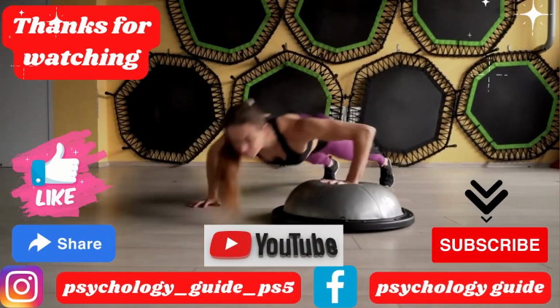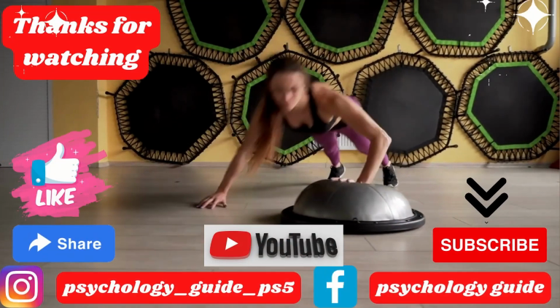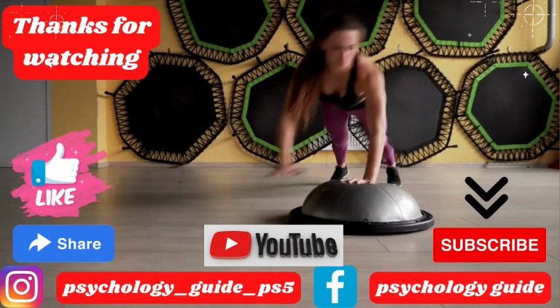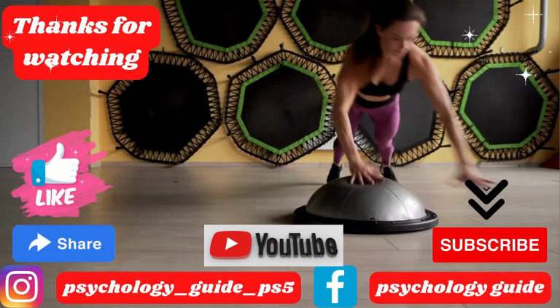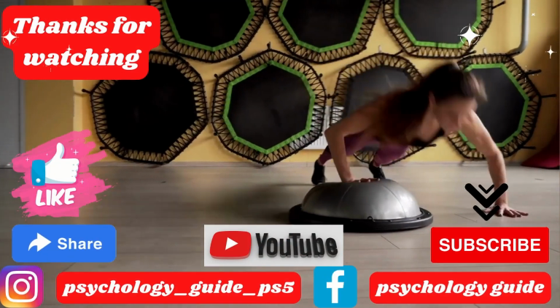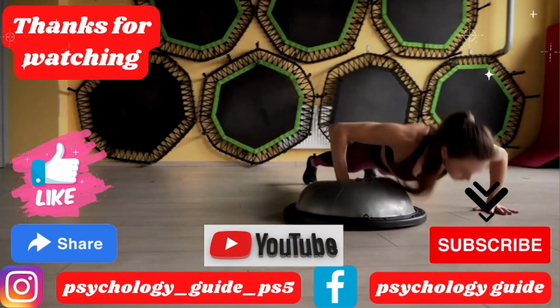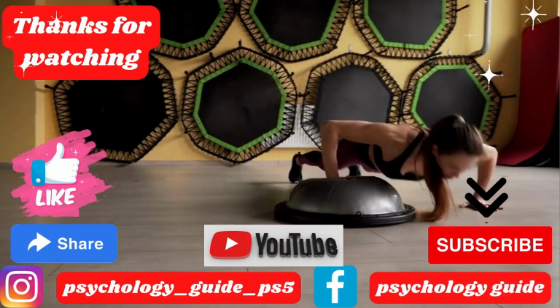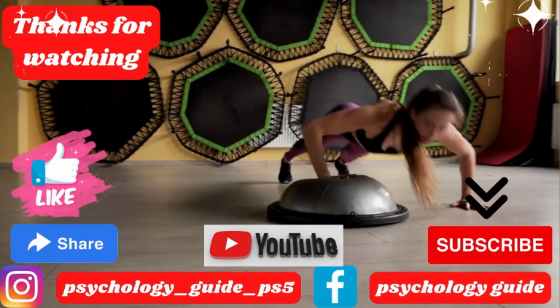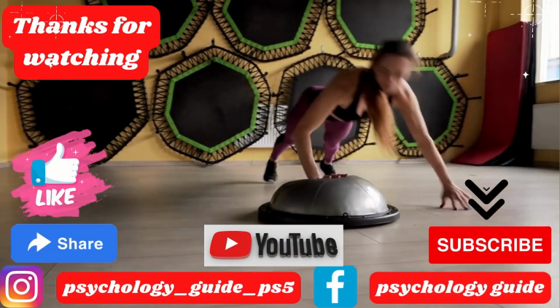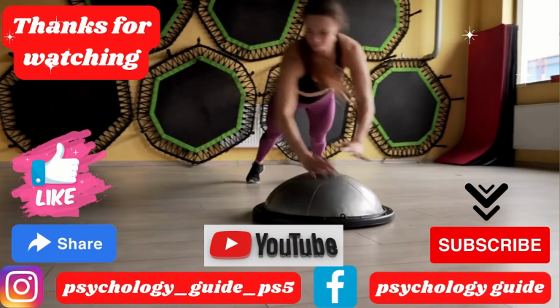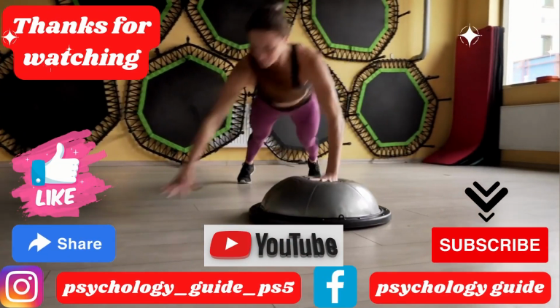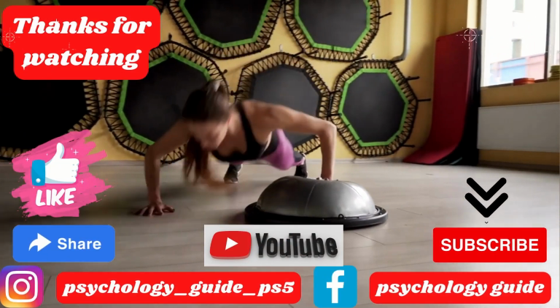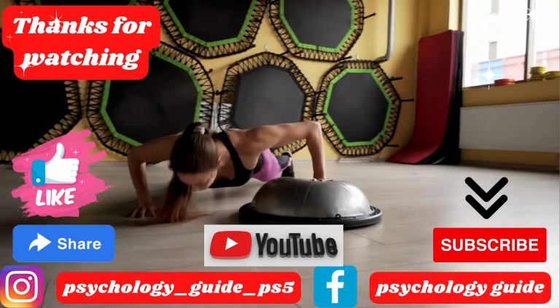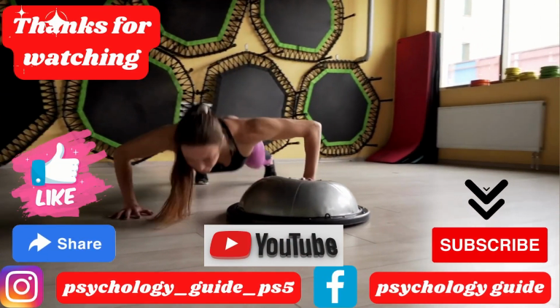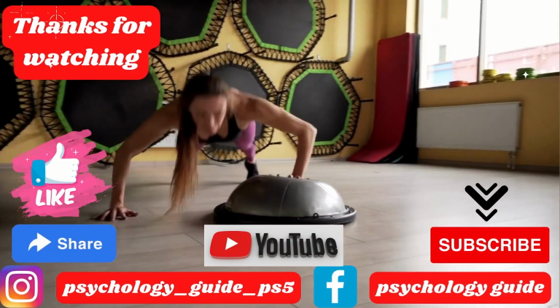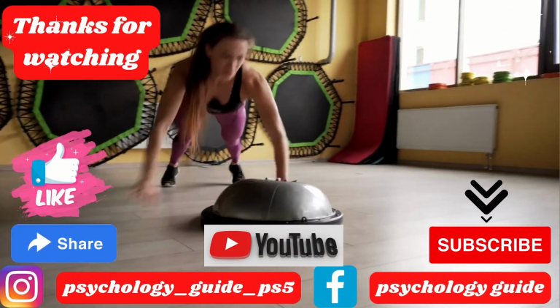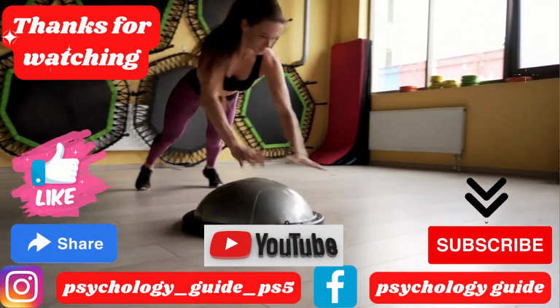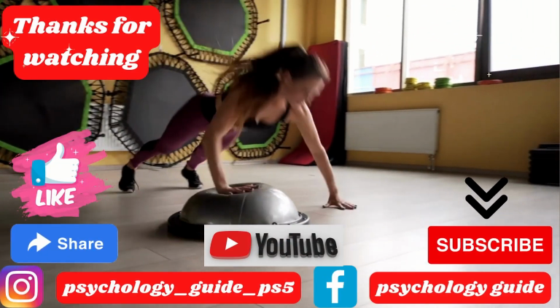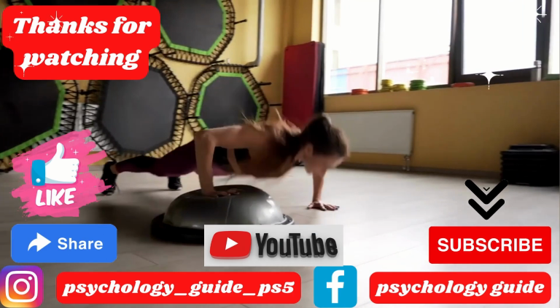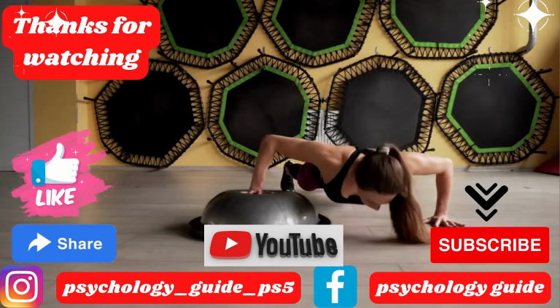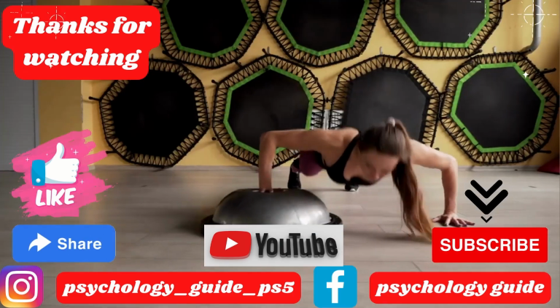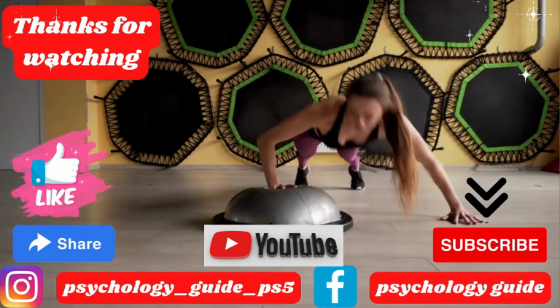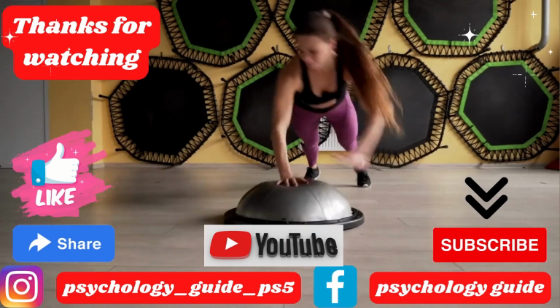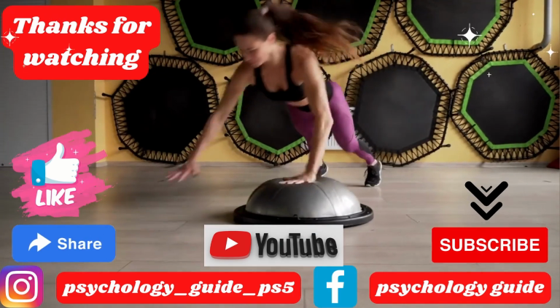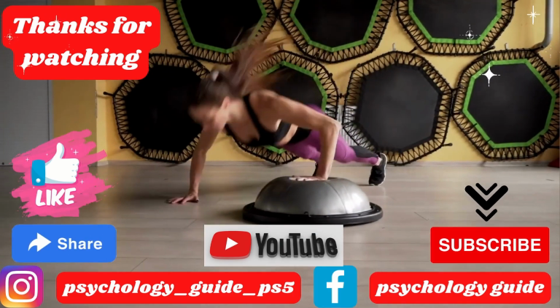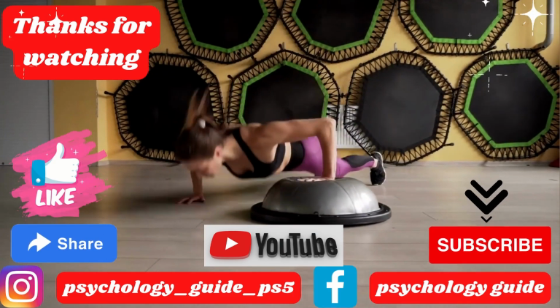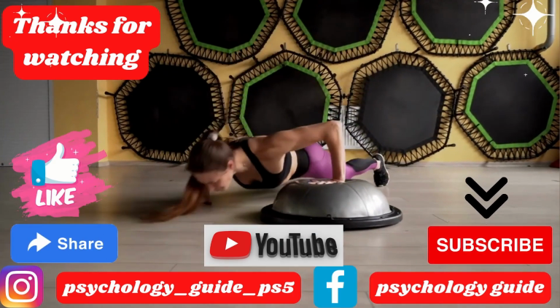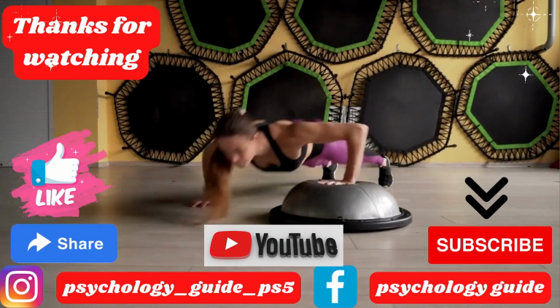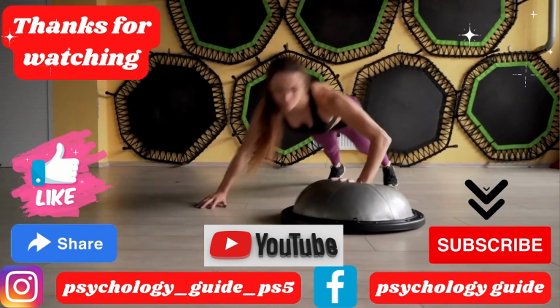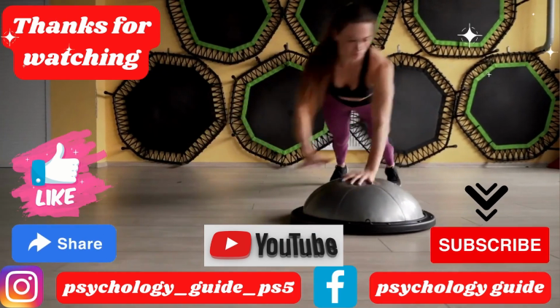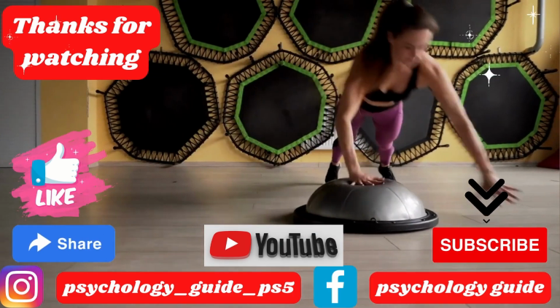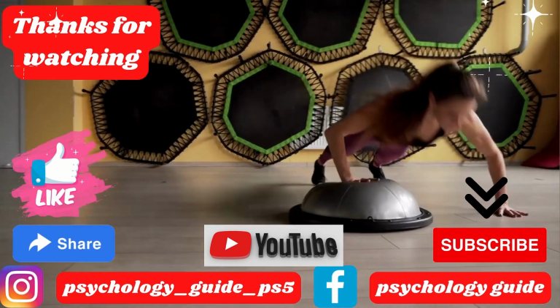Thanks for watching. See you soon in the next video. If you like the contents of the video, please like, share, and subscribe.